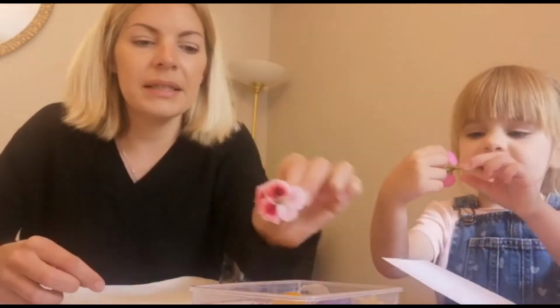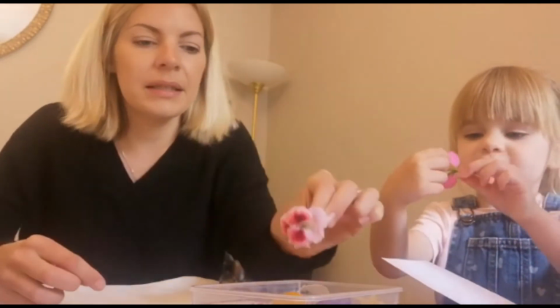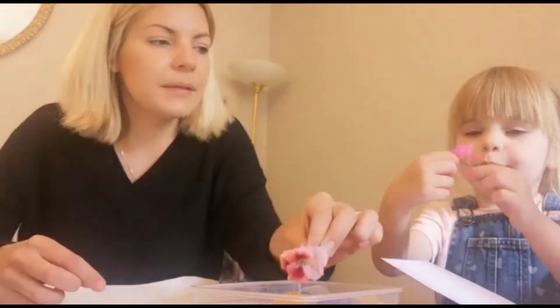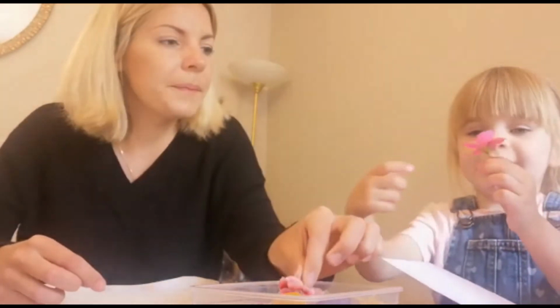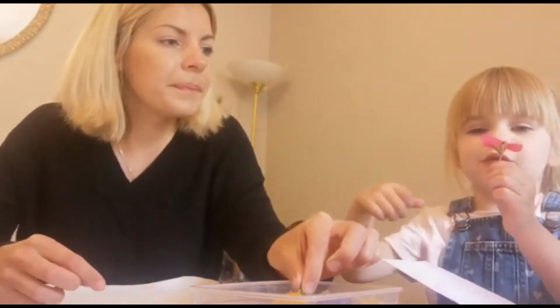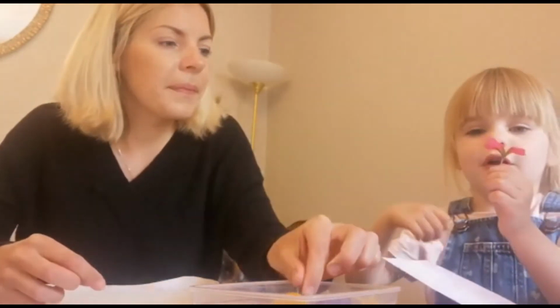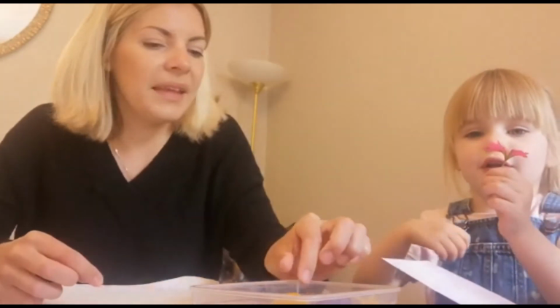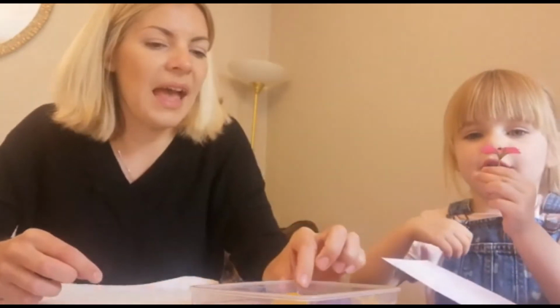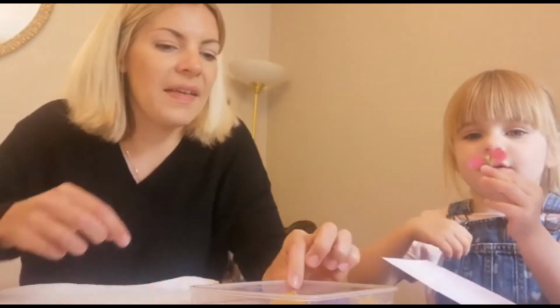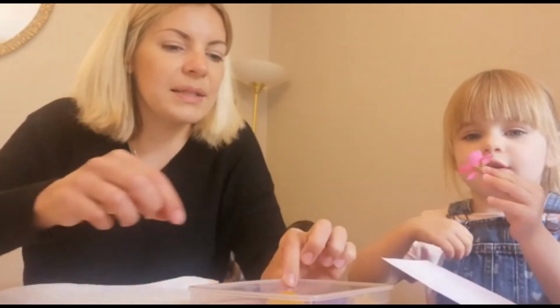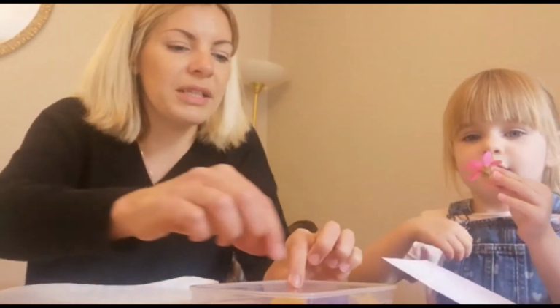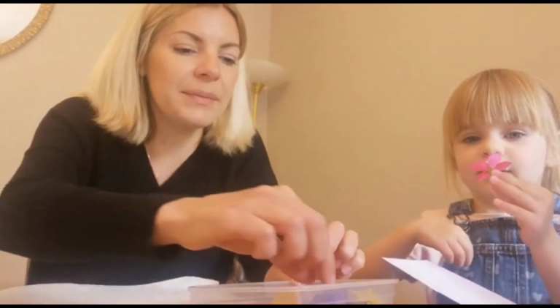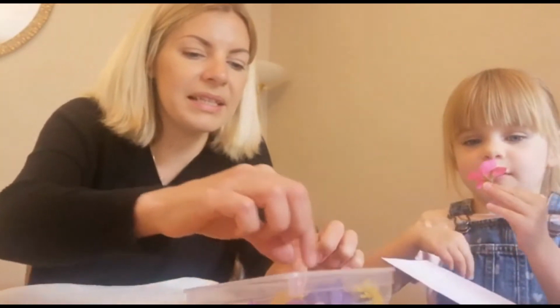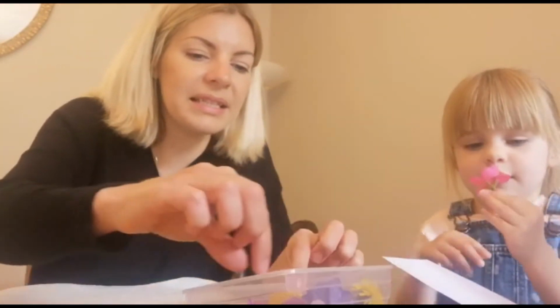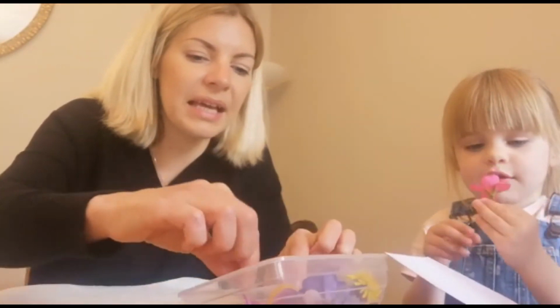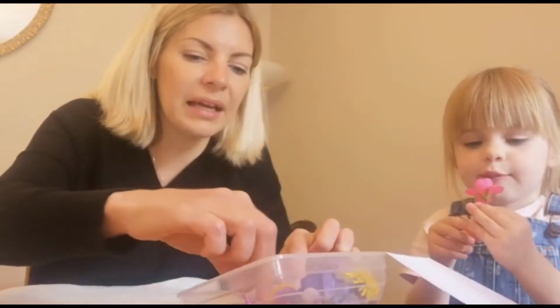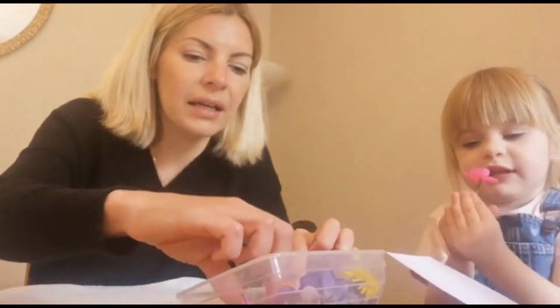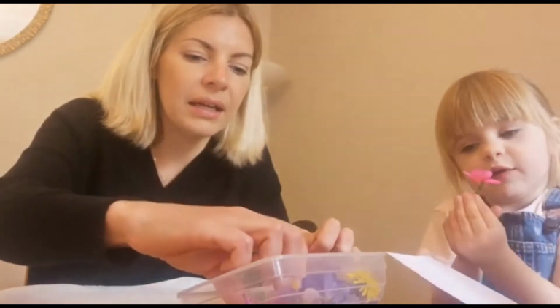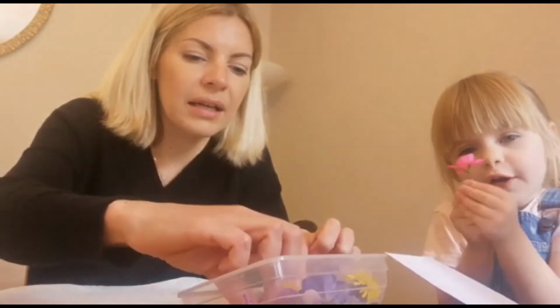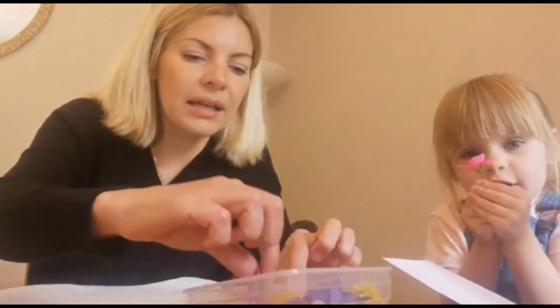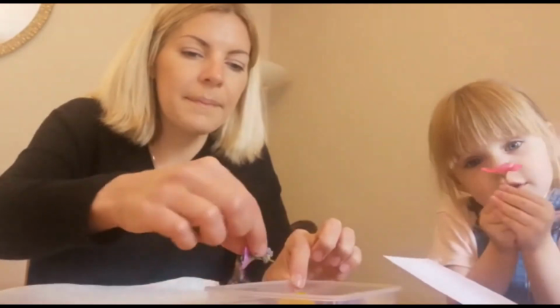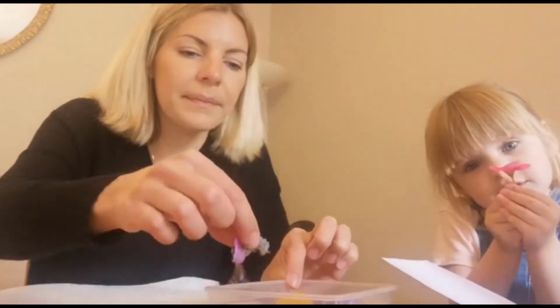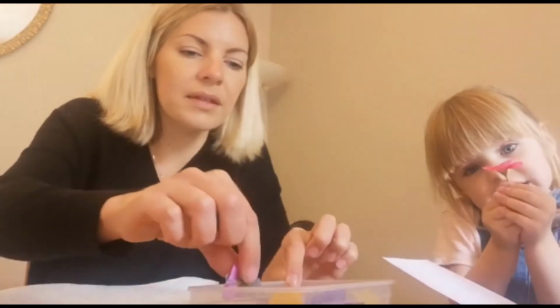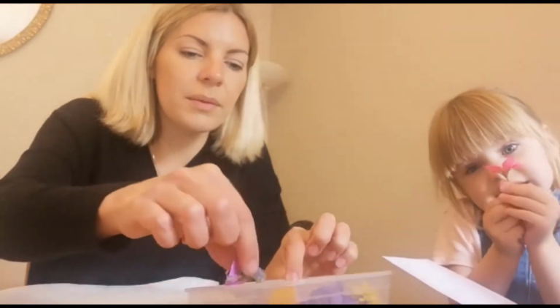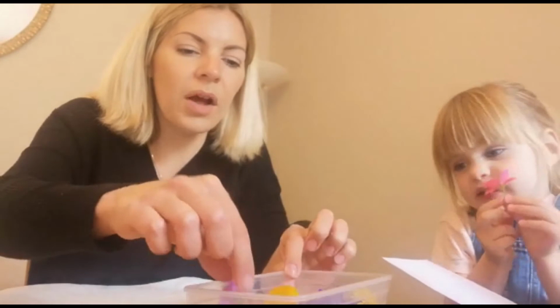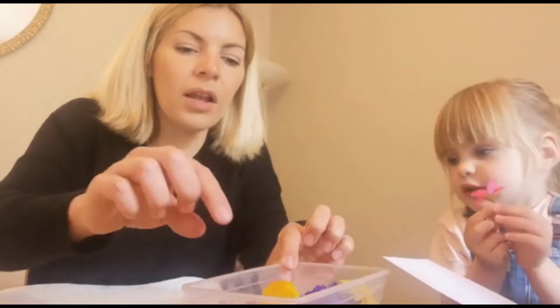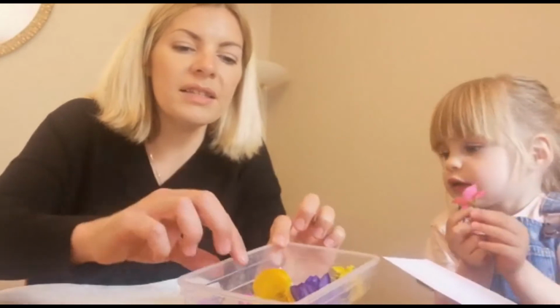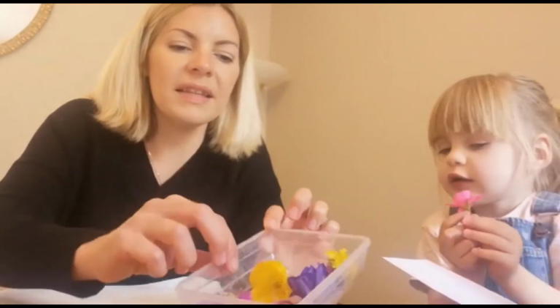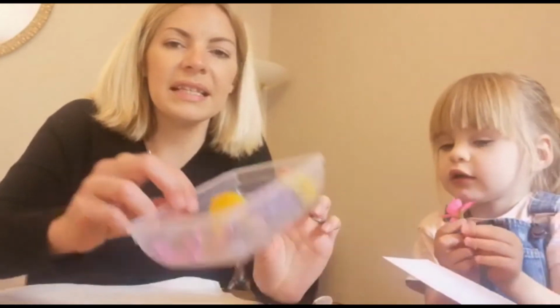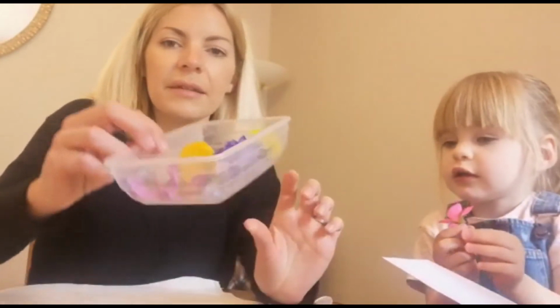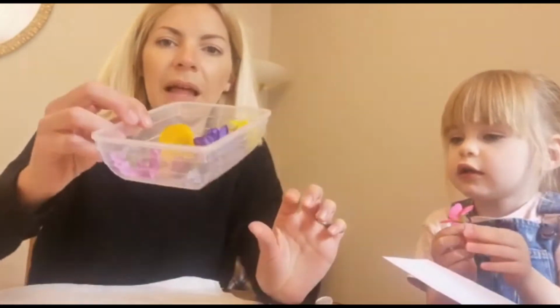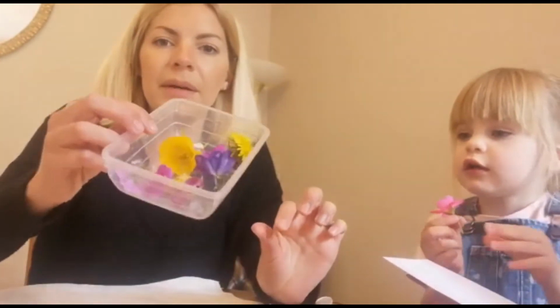And a pink one. Yeah, that's a pretty one isn't it? Pretty one? So we've got lots of these little flowers.